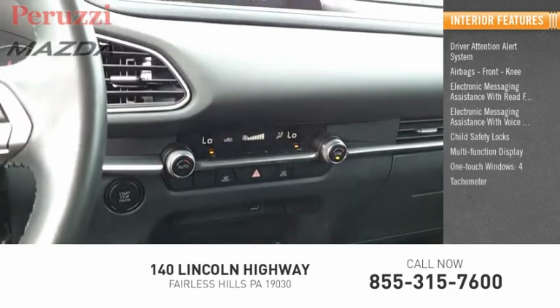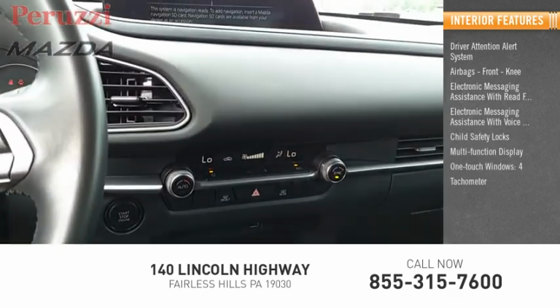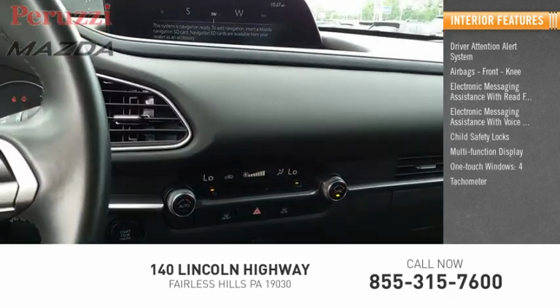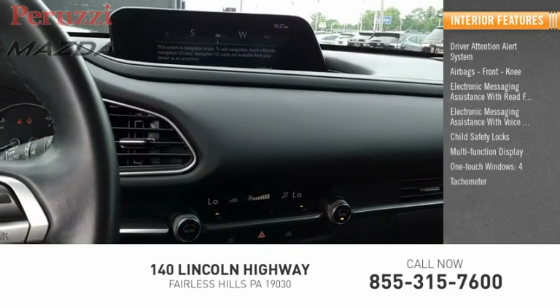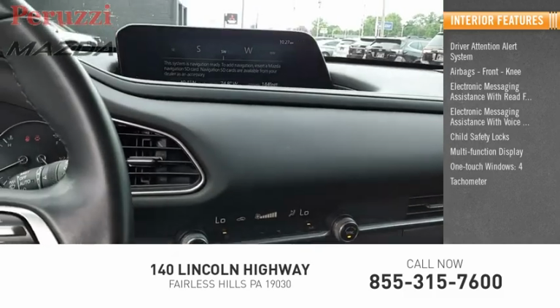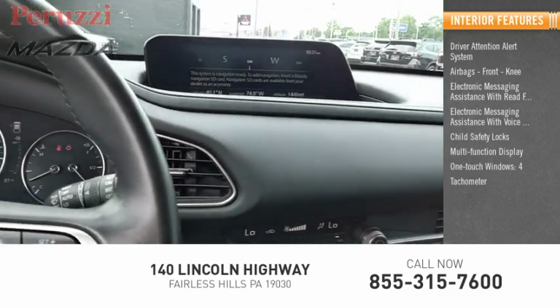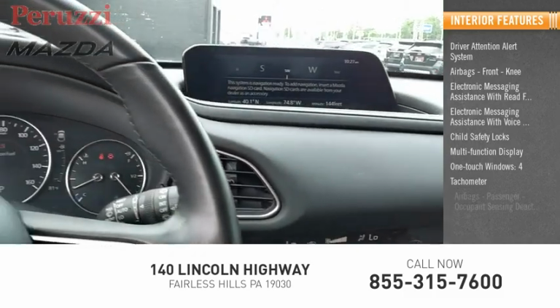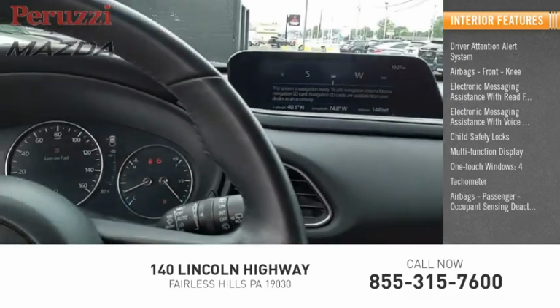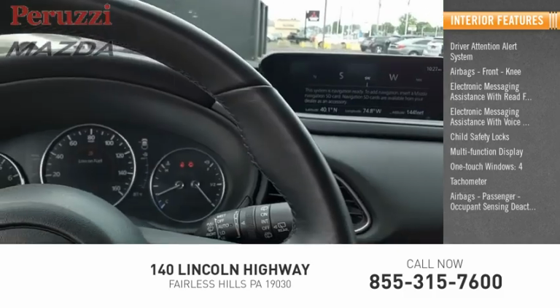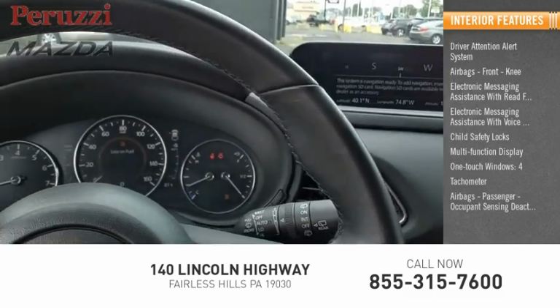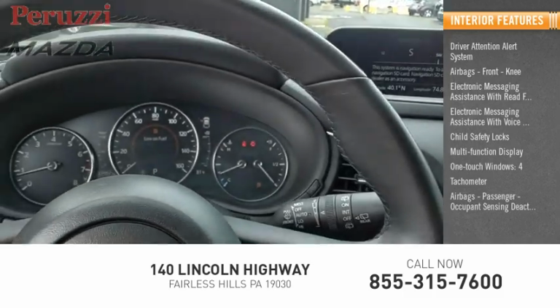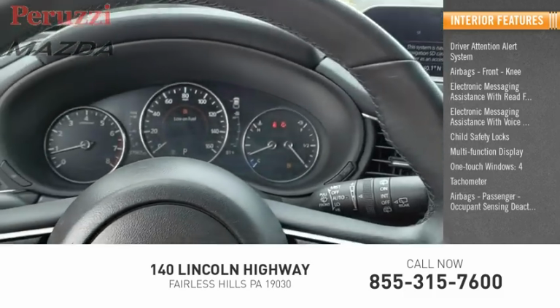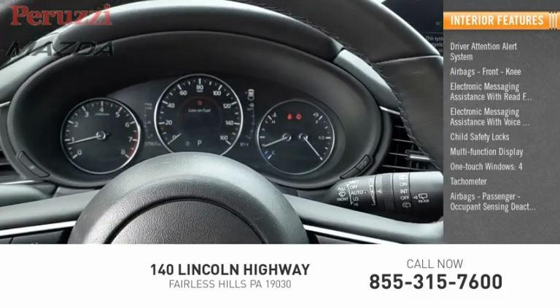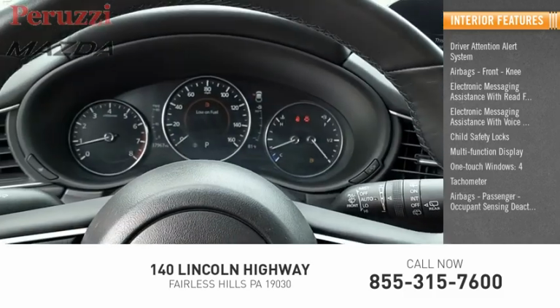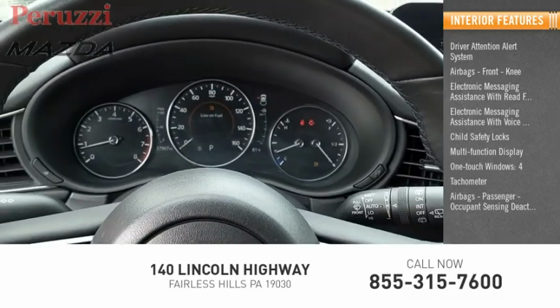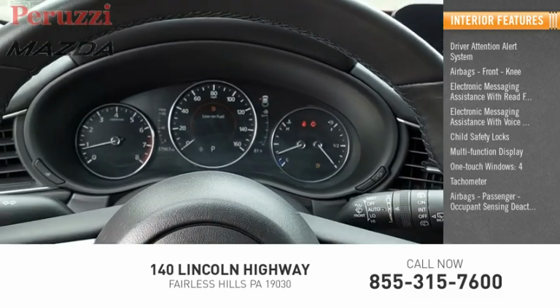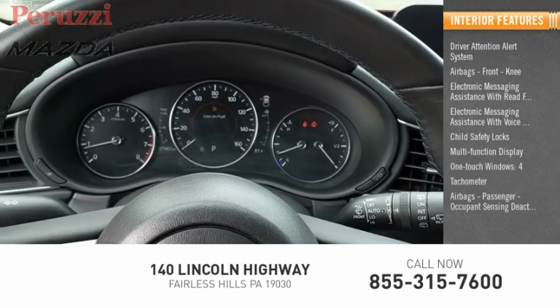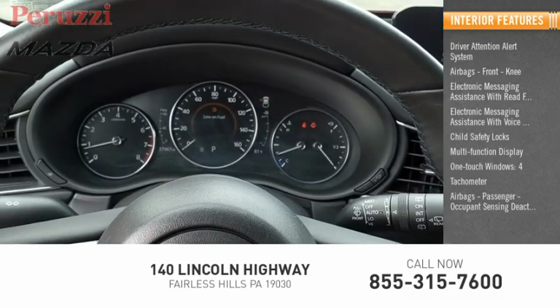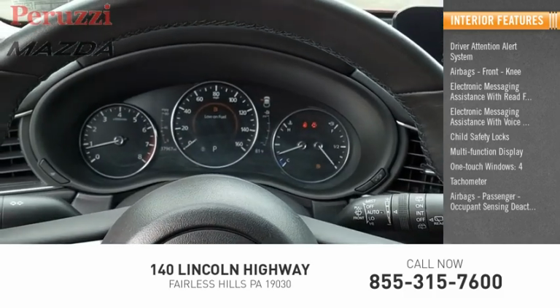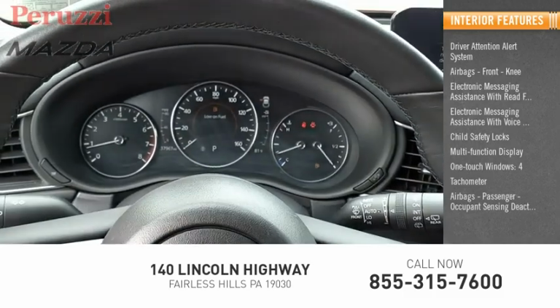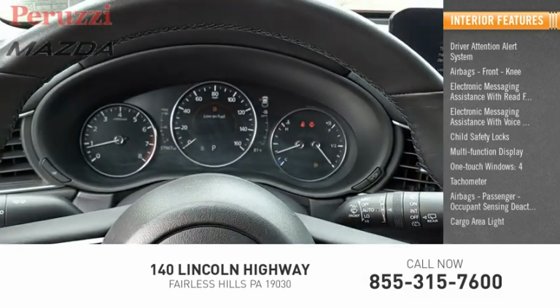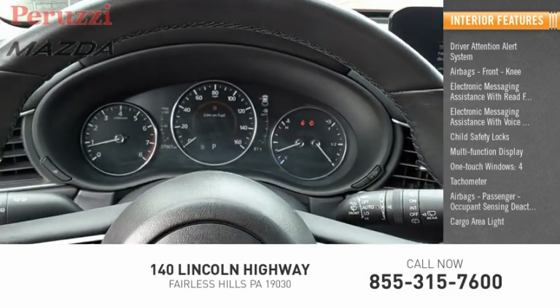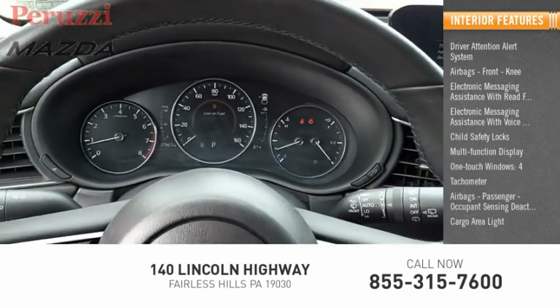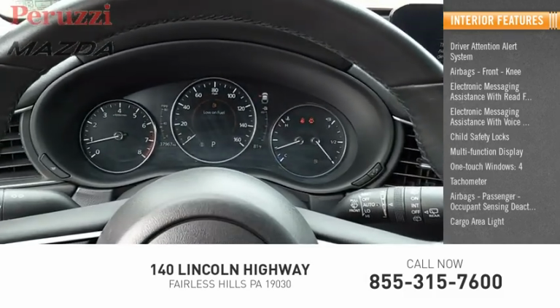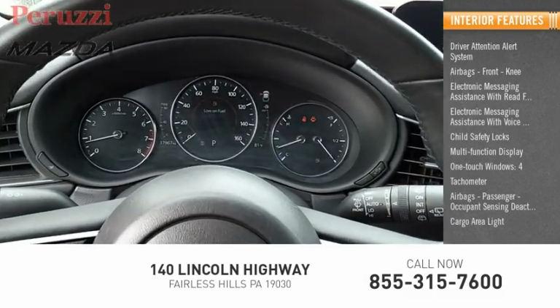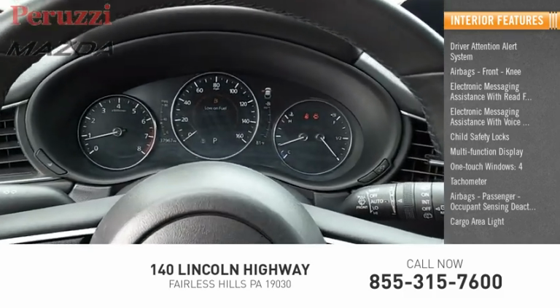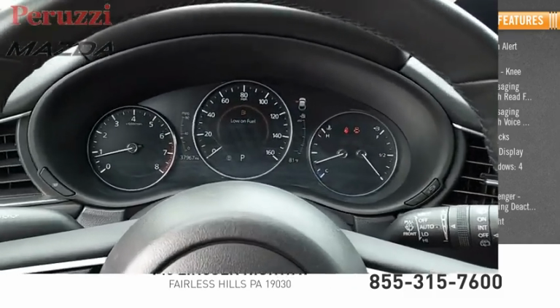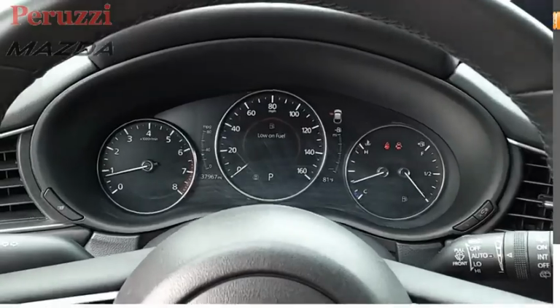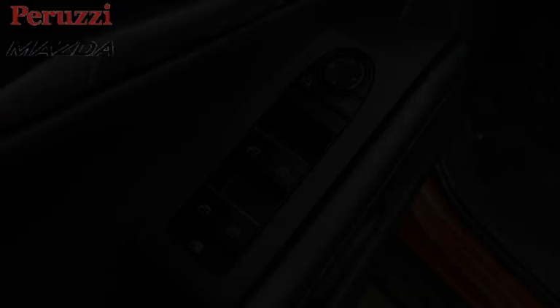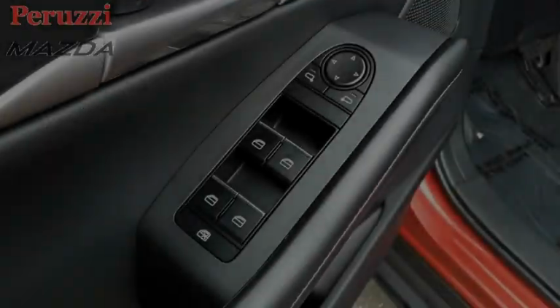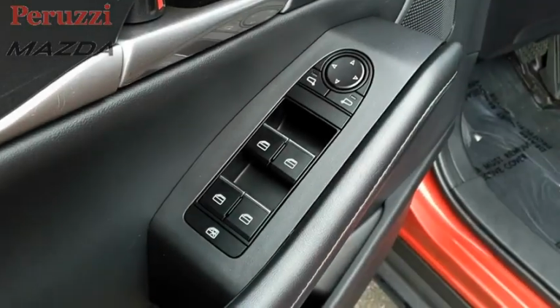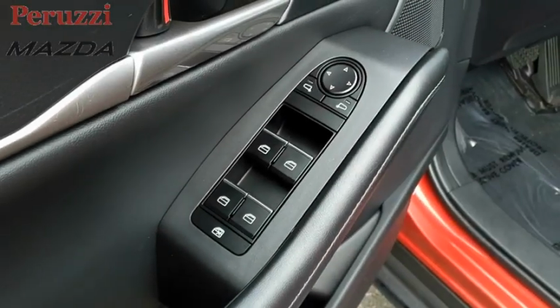Tachometer, airbags, passenger occupant sensing deactivation, cargo area light. Come see the car for yourself.